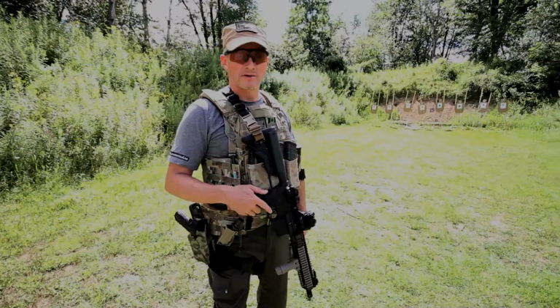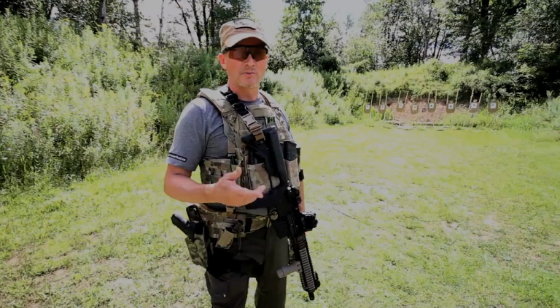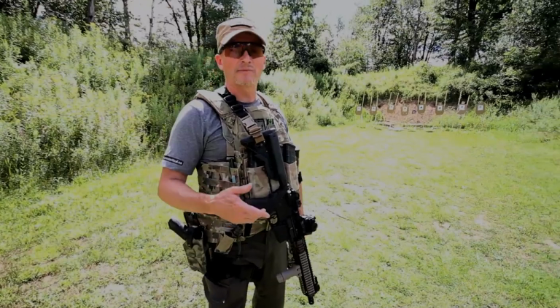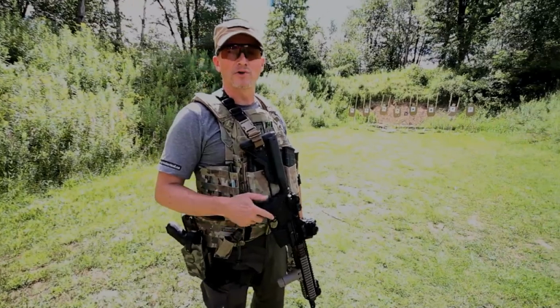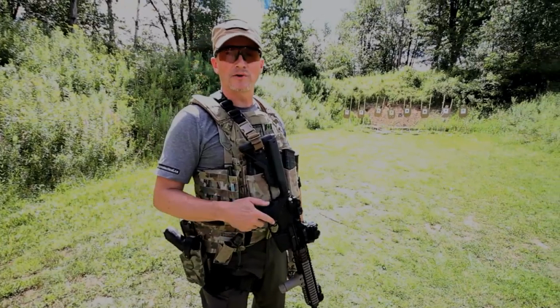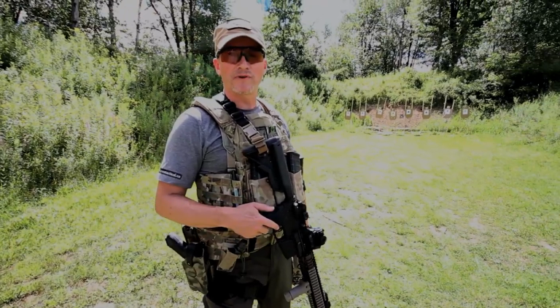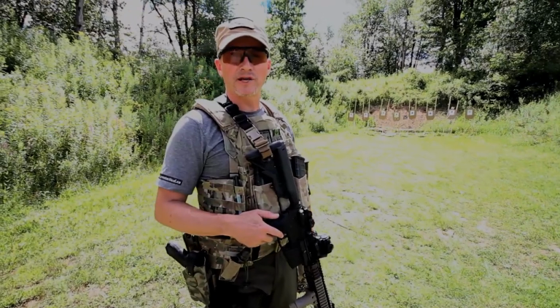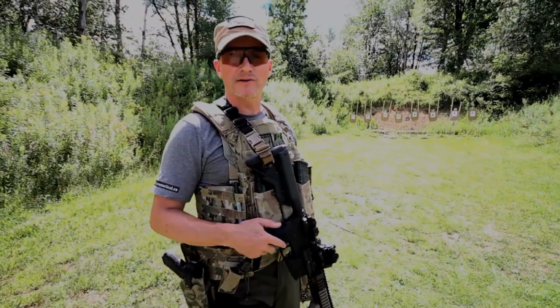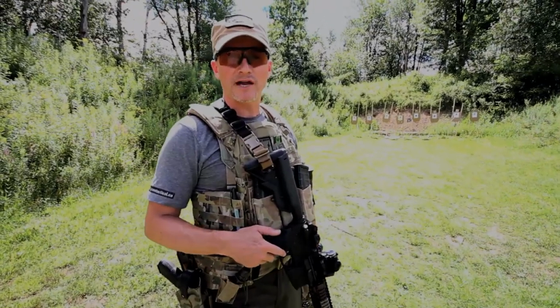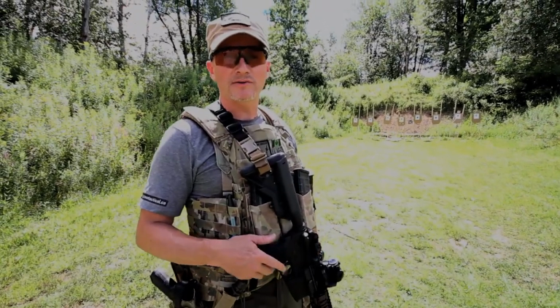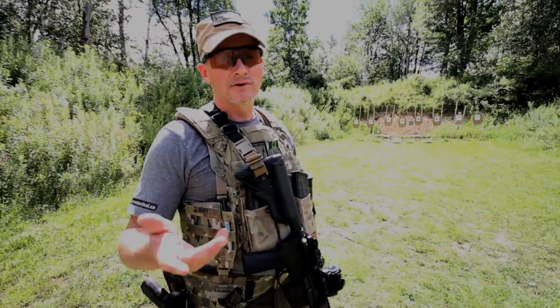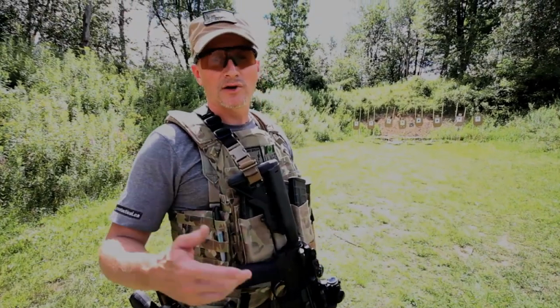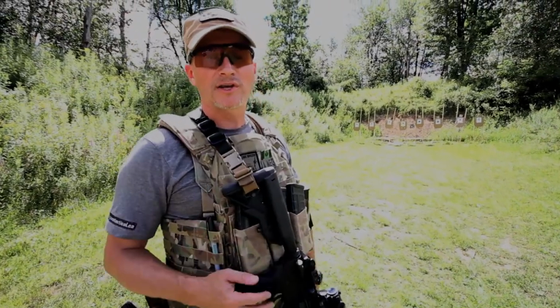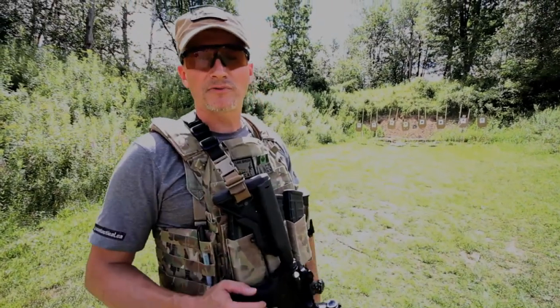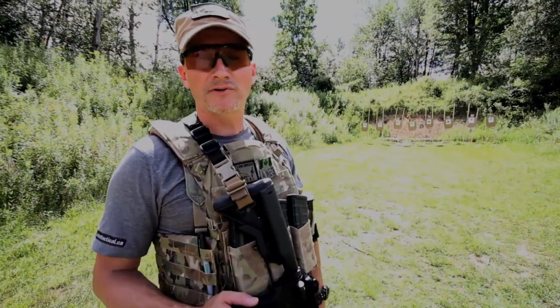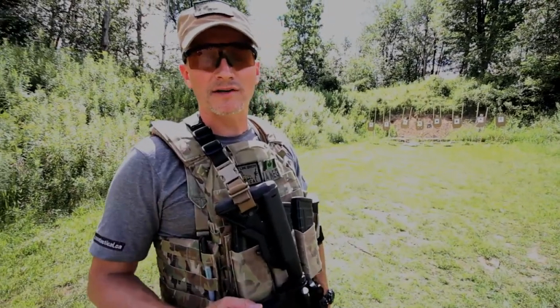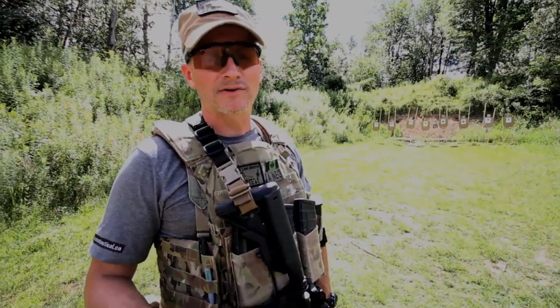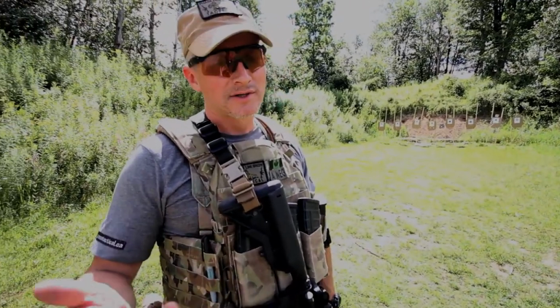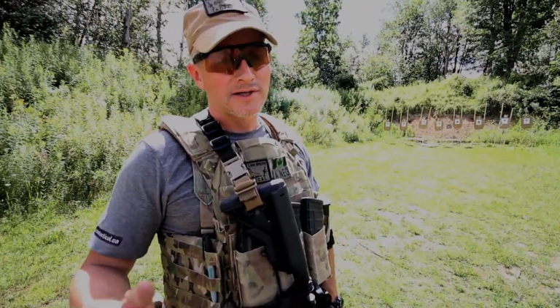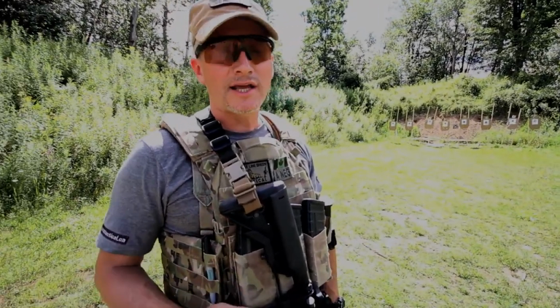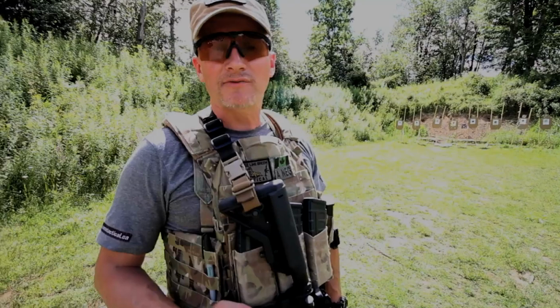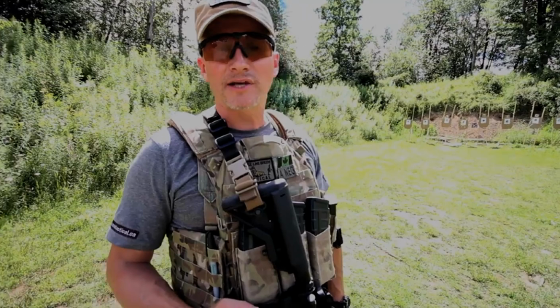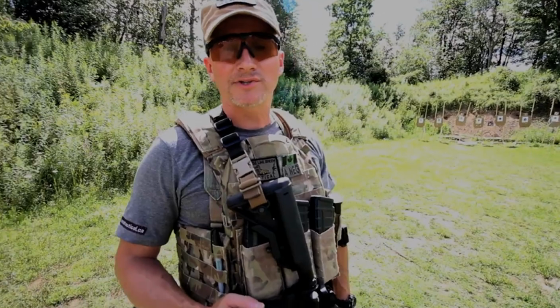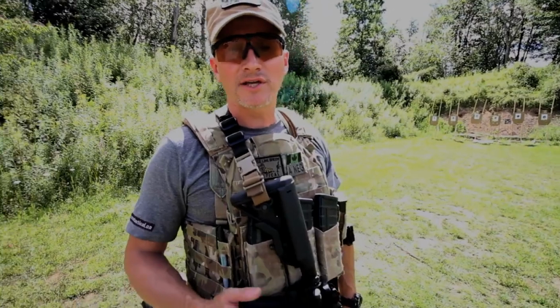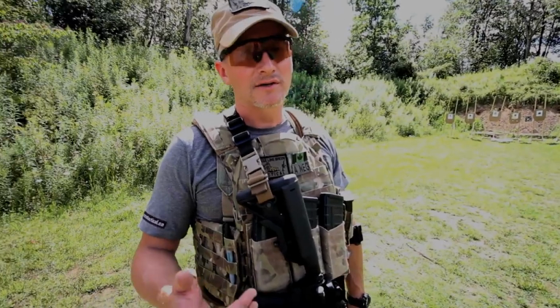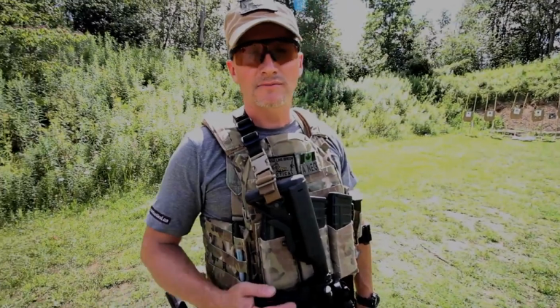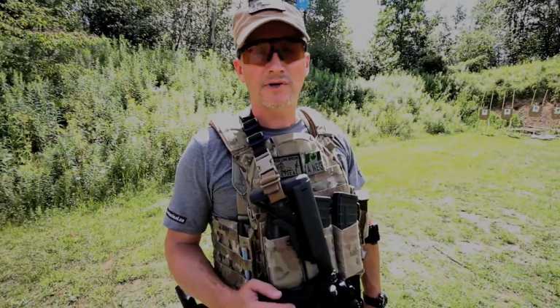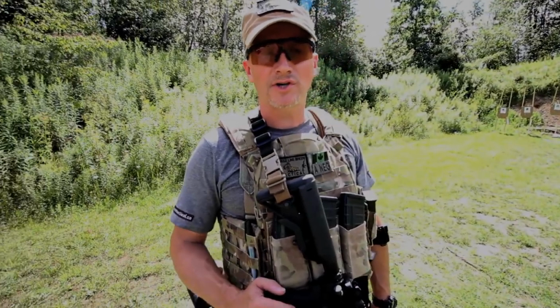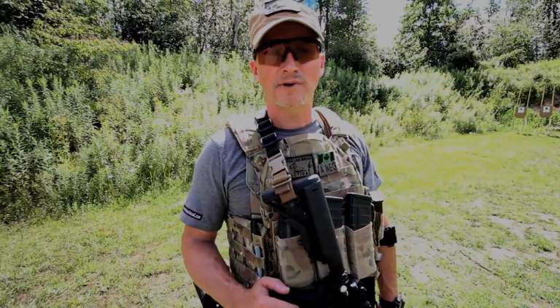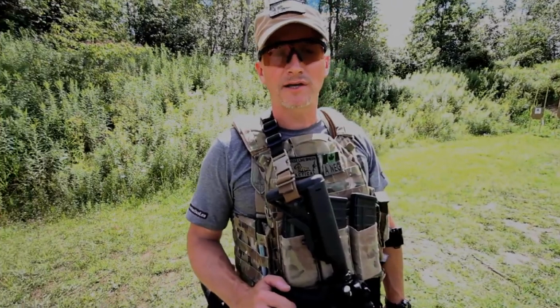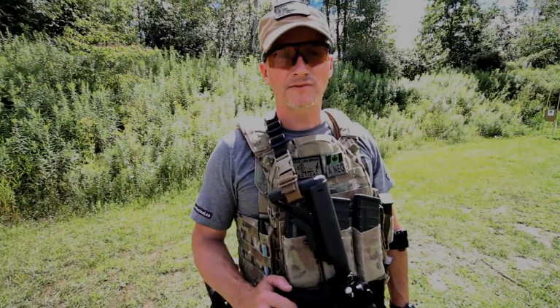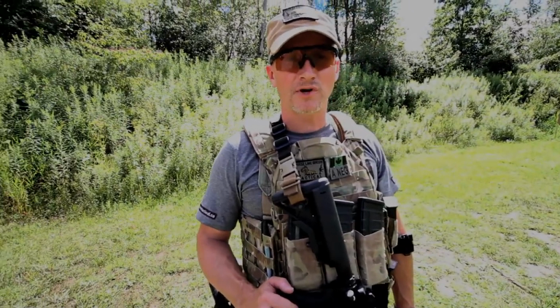My name is Earl Green from Phaseland Green Tactical. We're here today with Funker Tactical. Hey, if you like what you see, why don't you comment and subscribe?